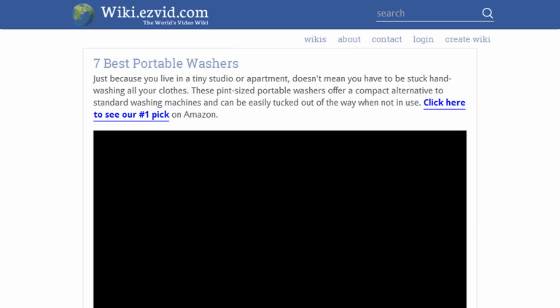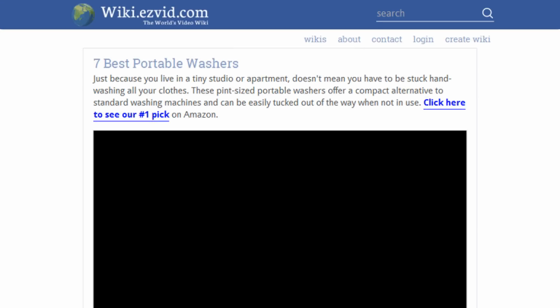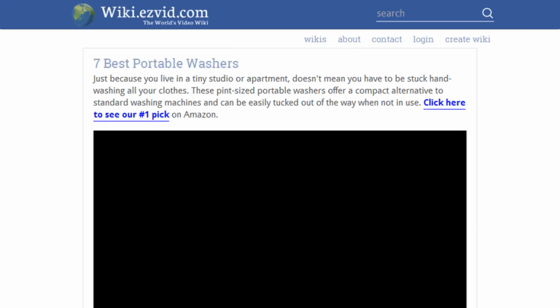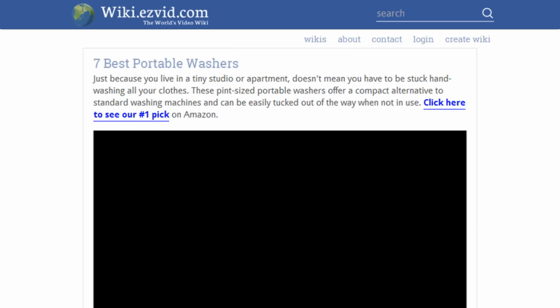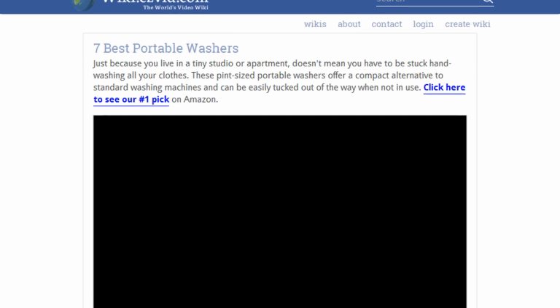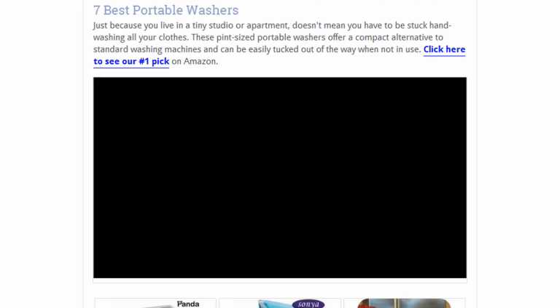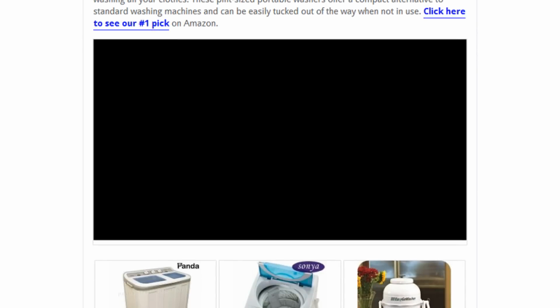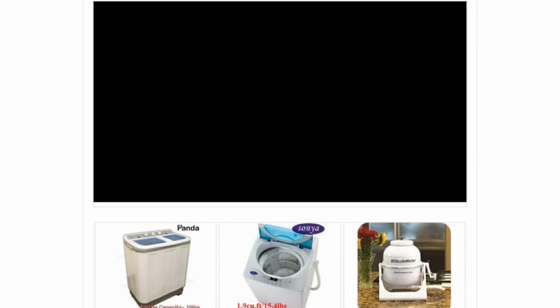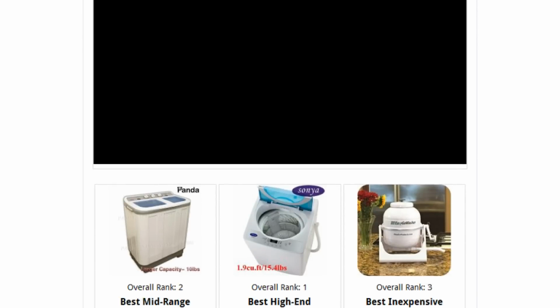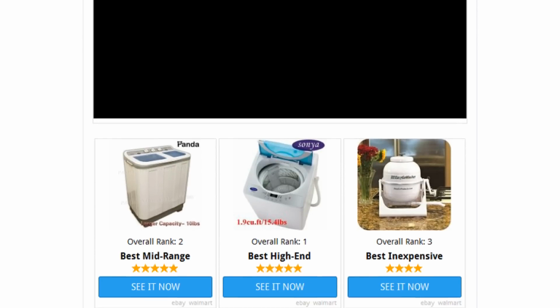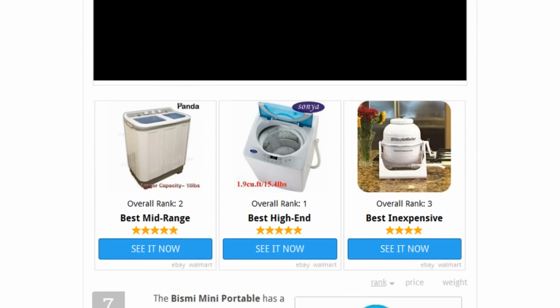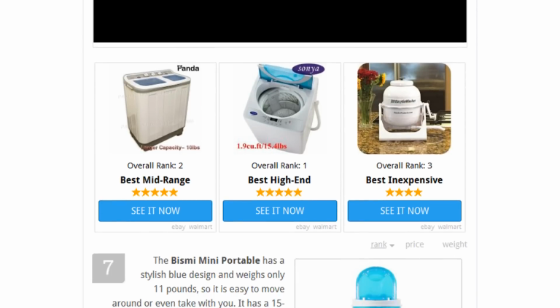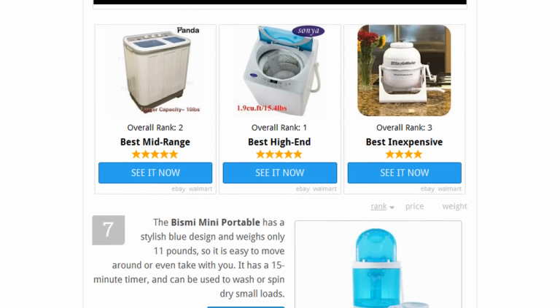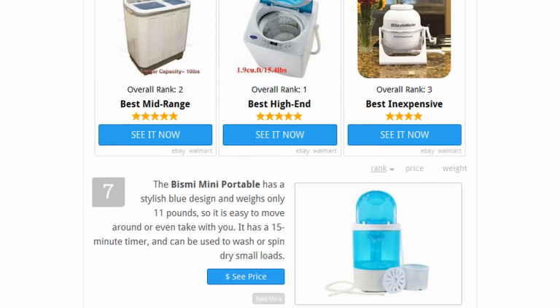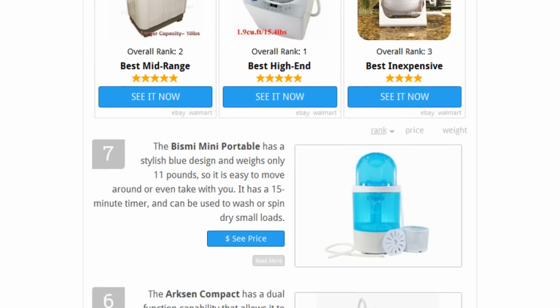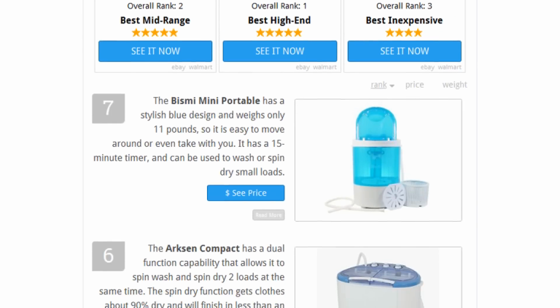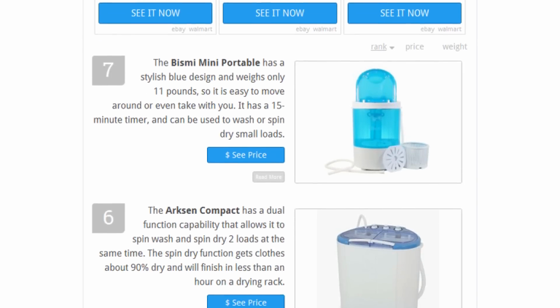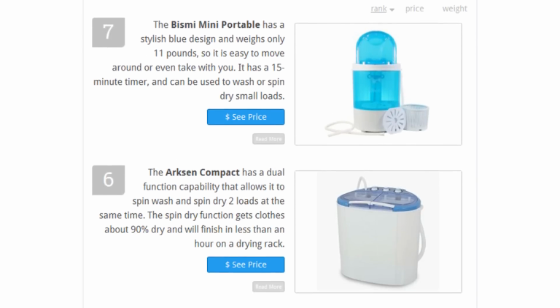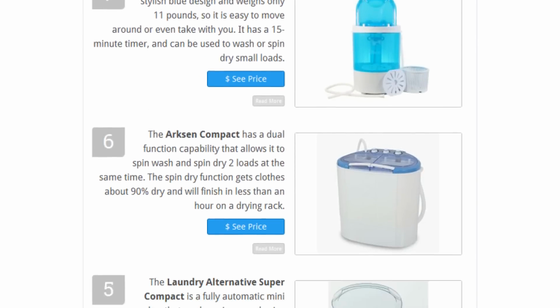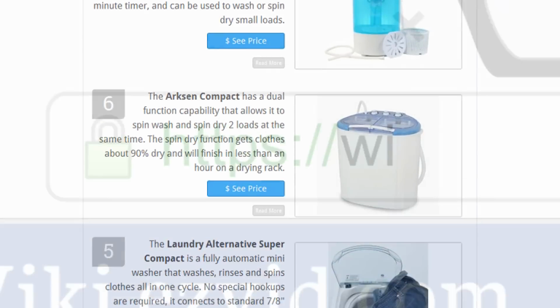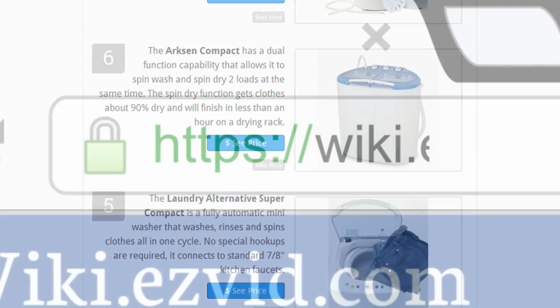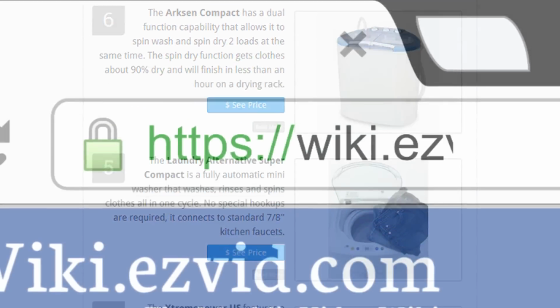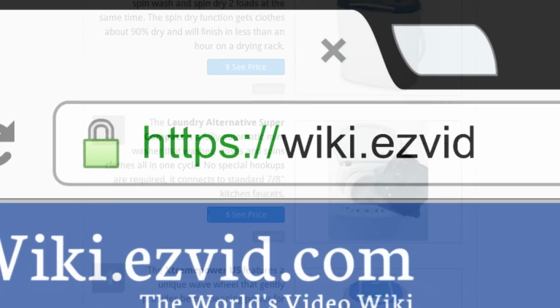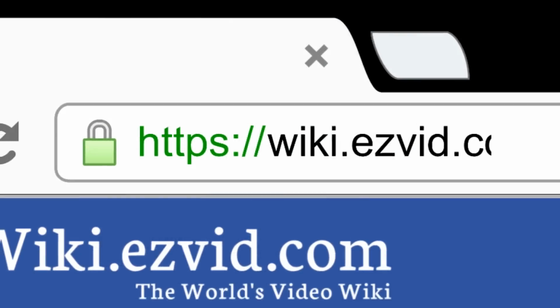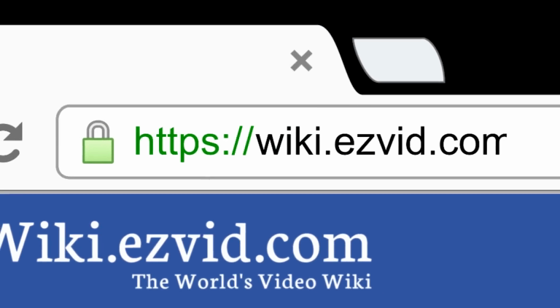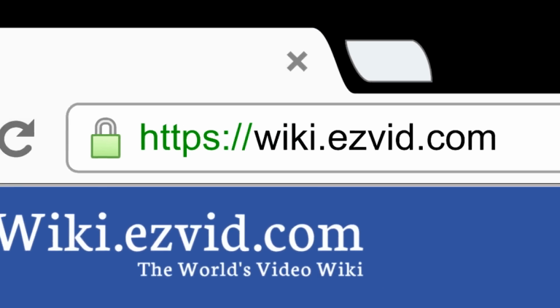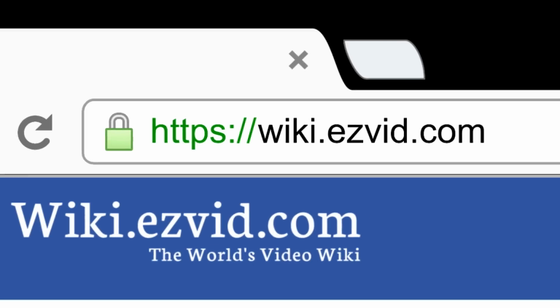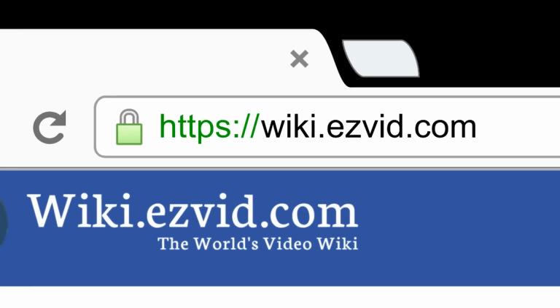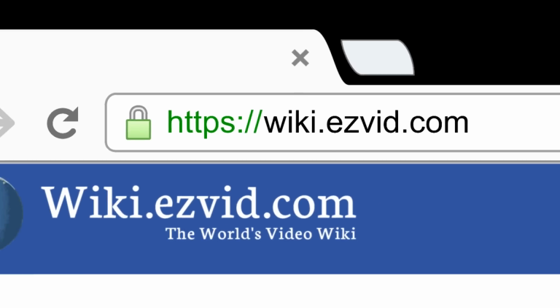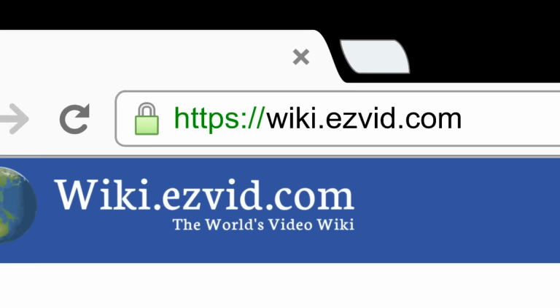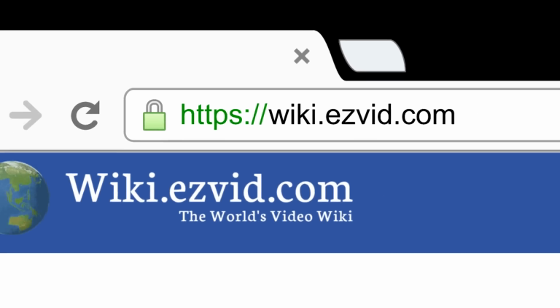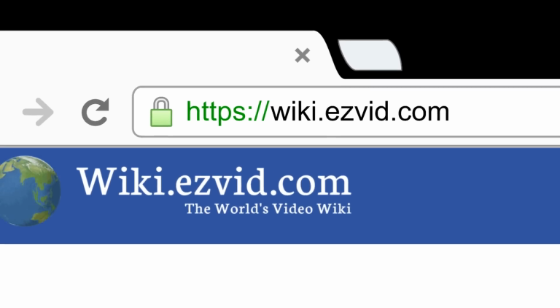To see all this stuff, go to wiki.easyvid.com and search for portable washers, or click beneath this video.